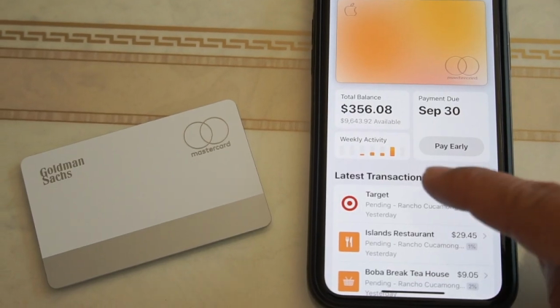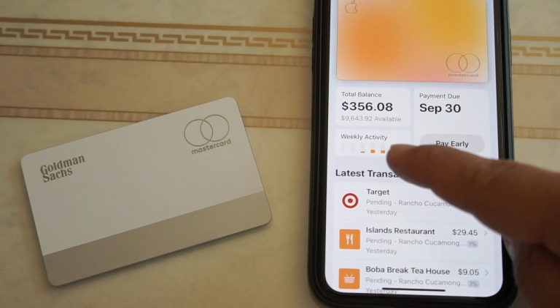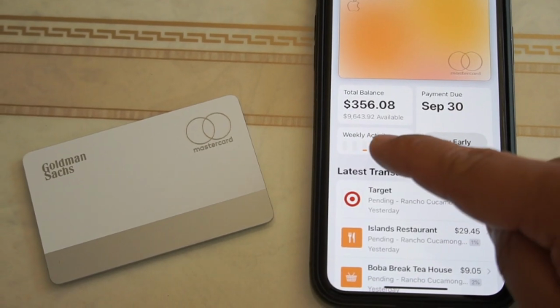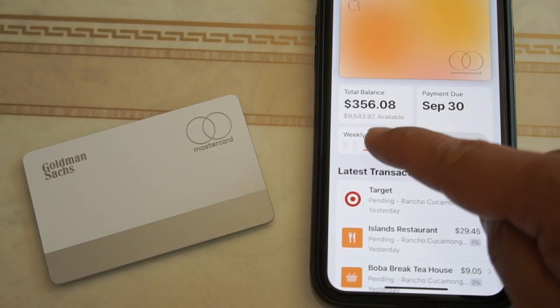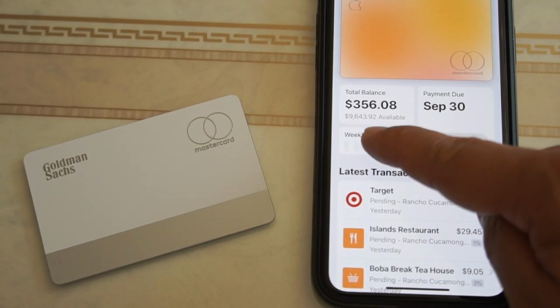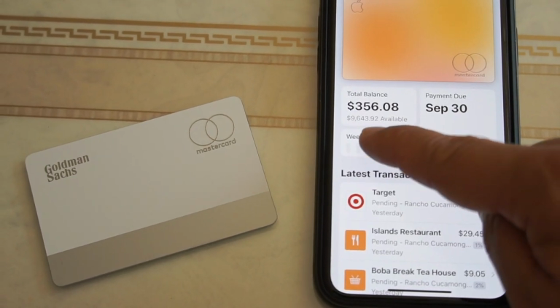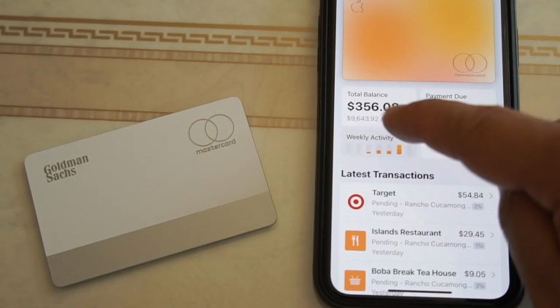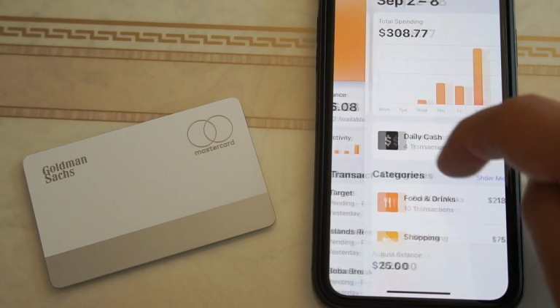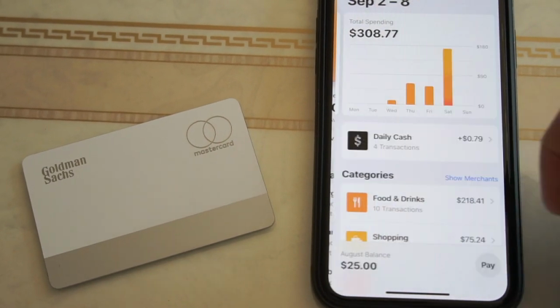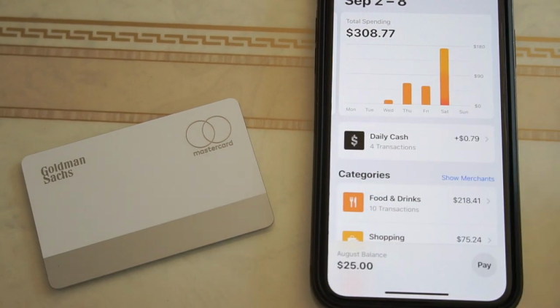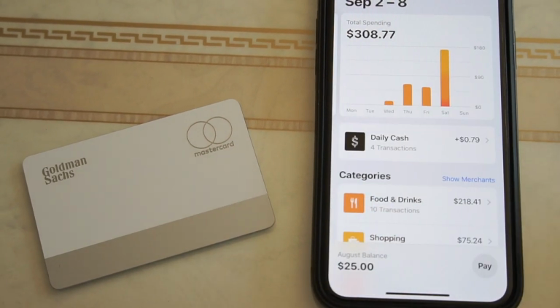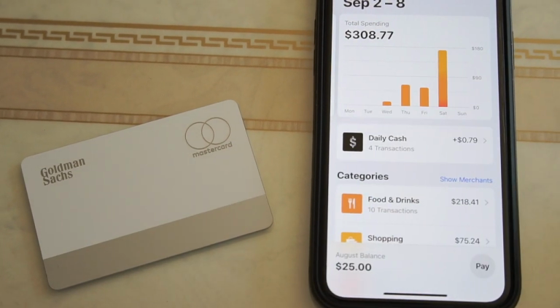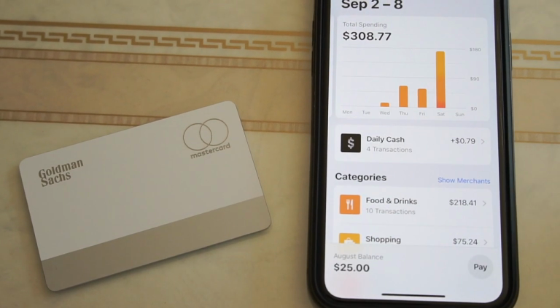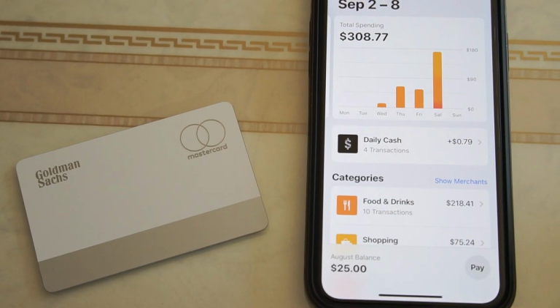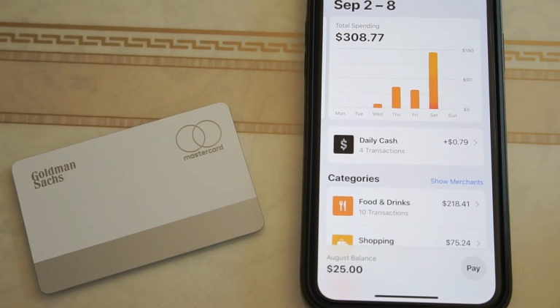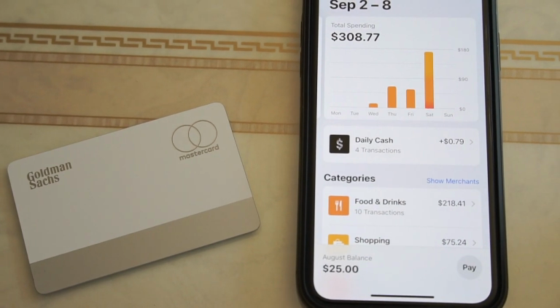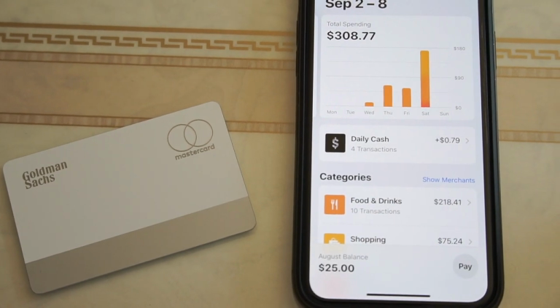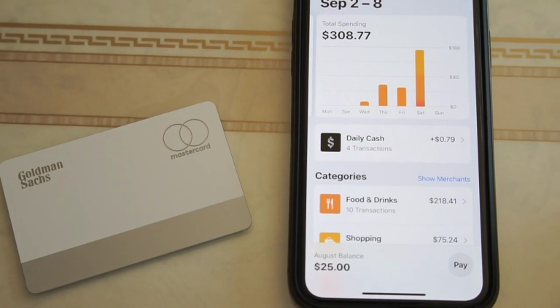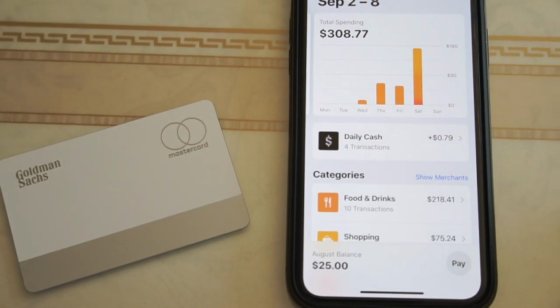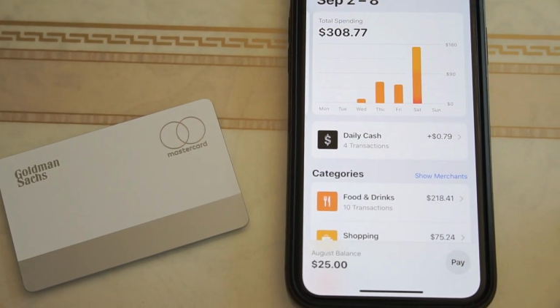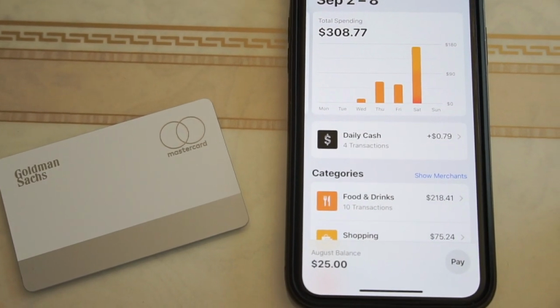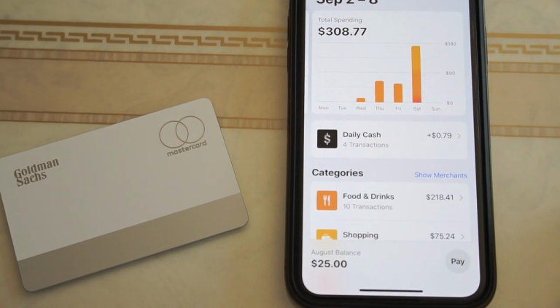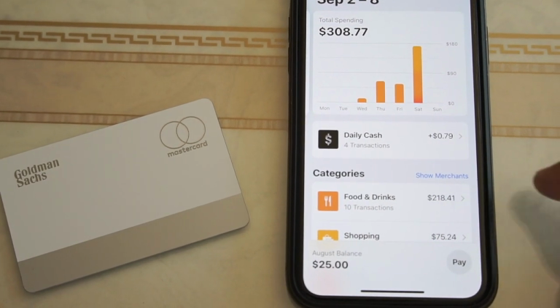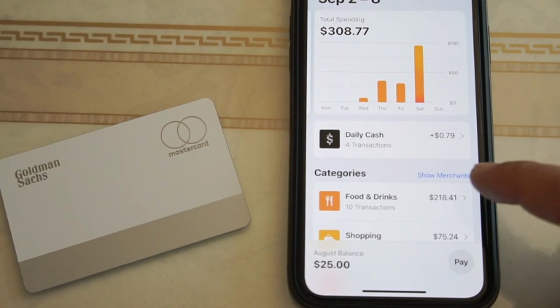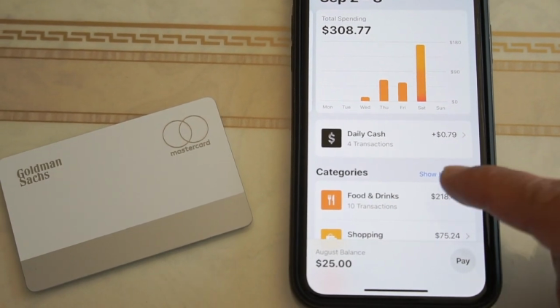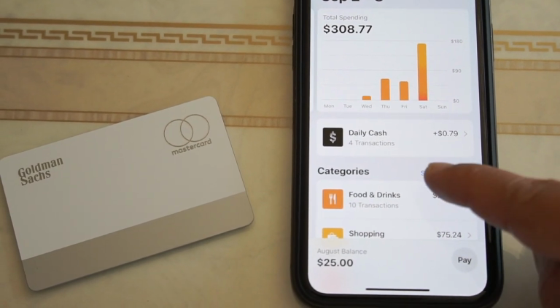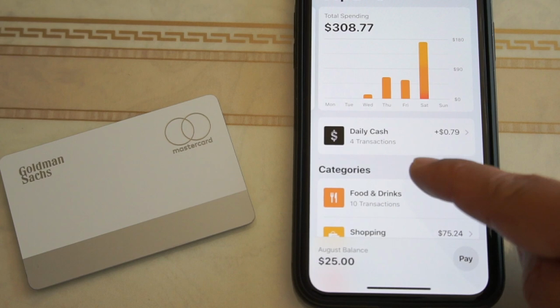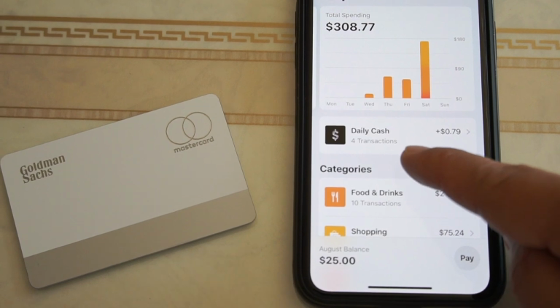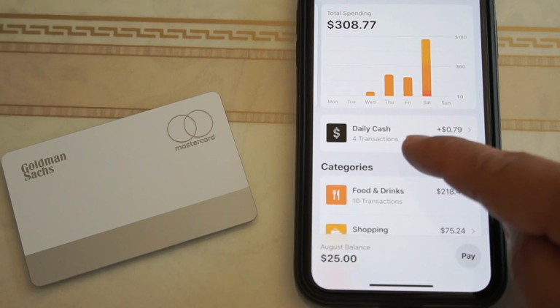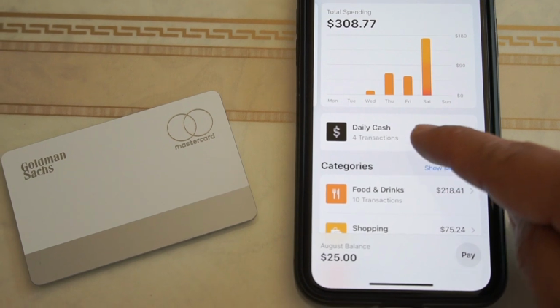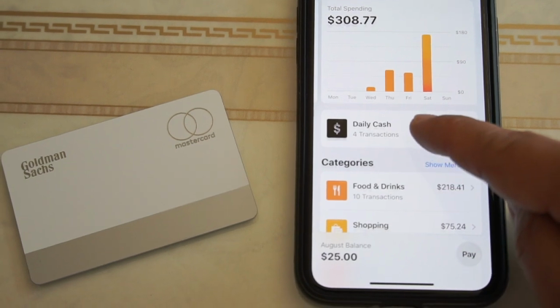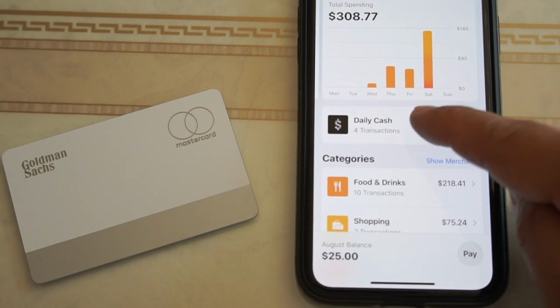That's how the percentages work — it gives me cash back on purchases. I can click on that and see my daily cash back.